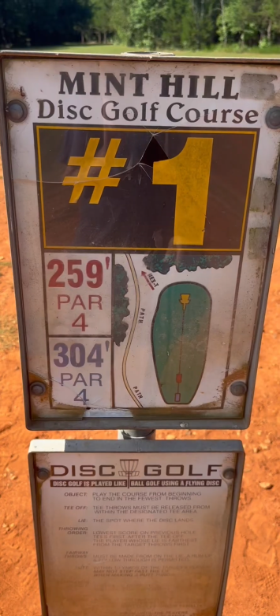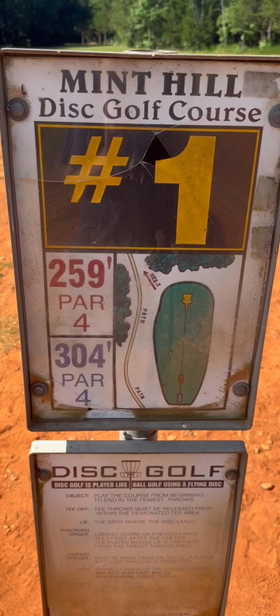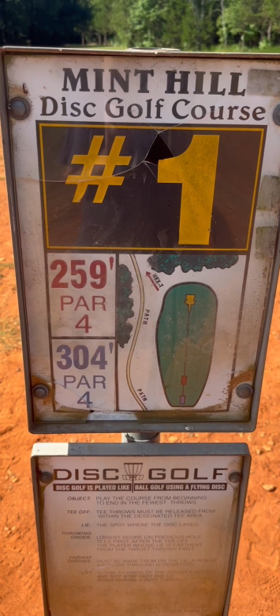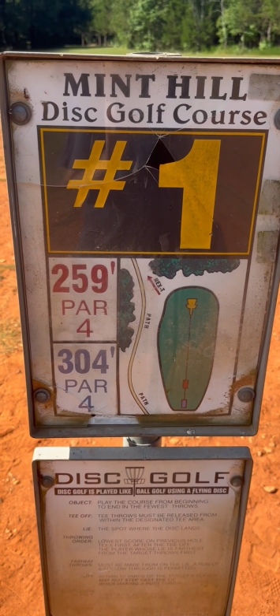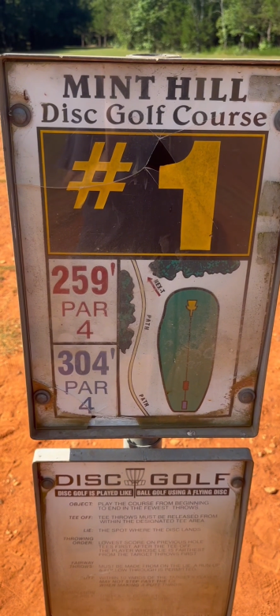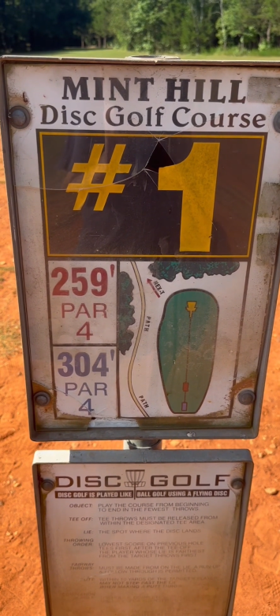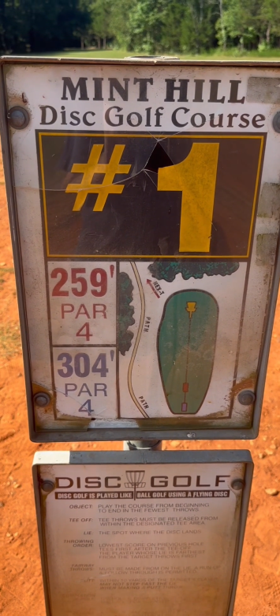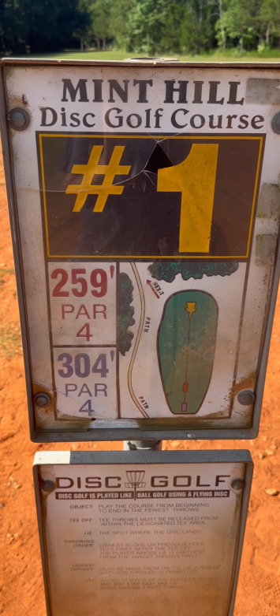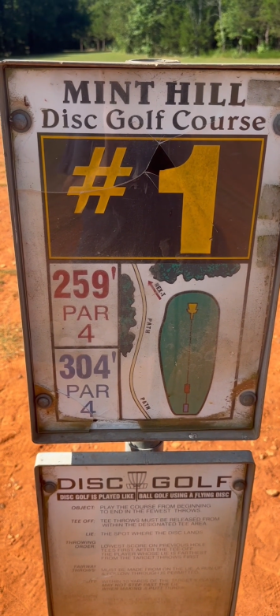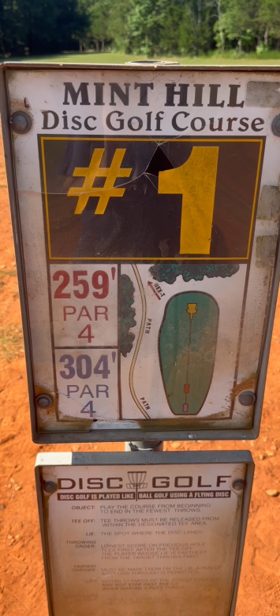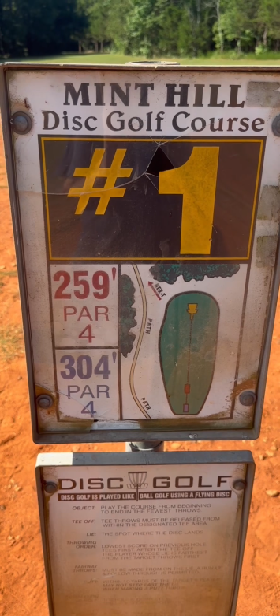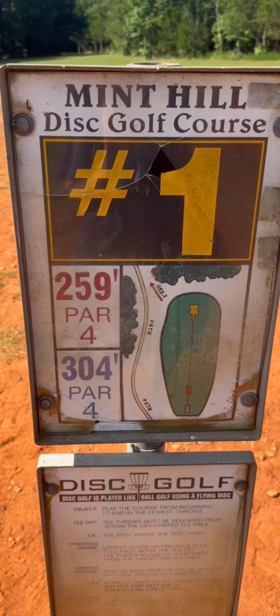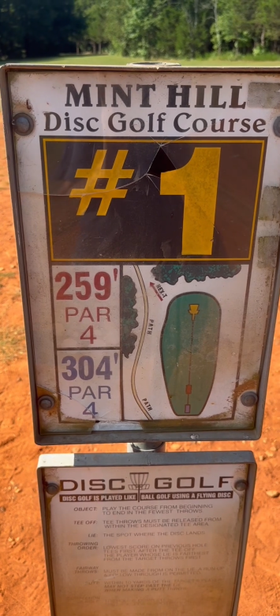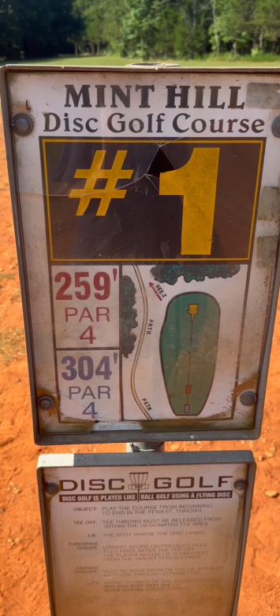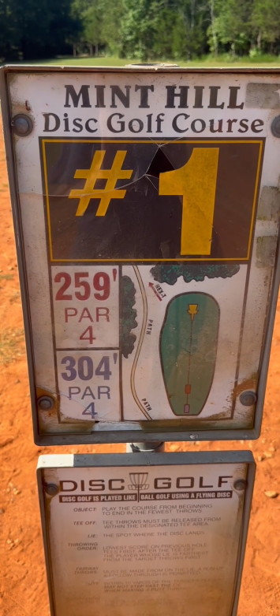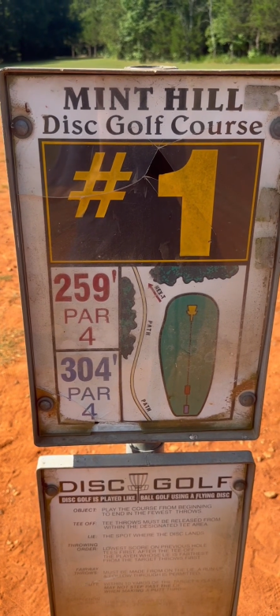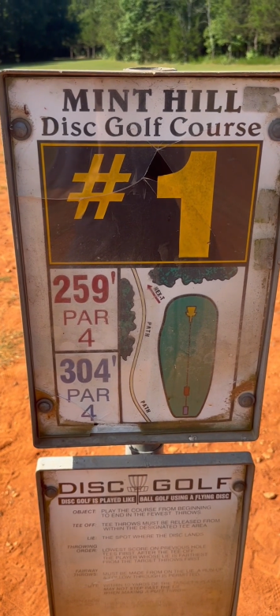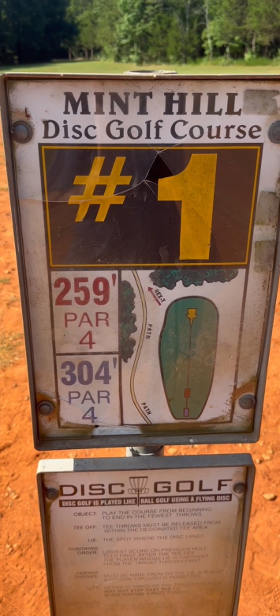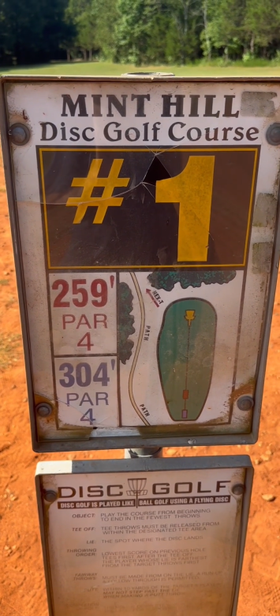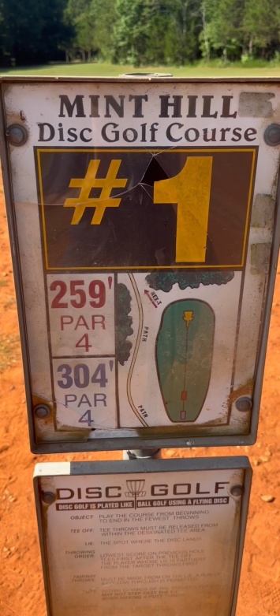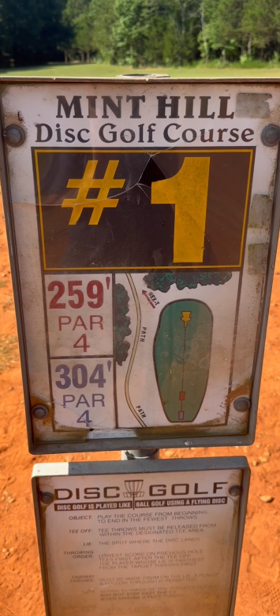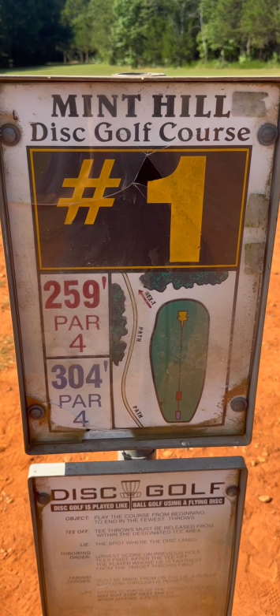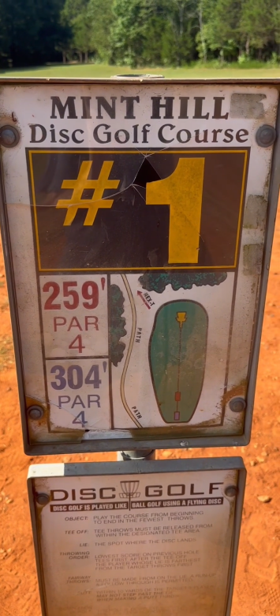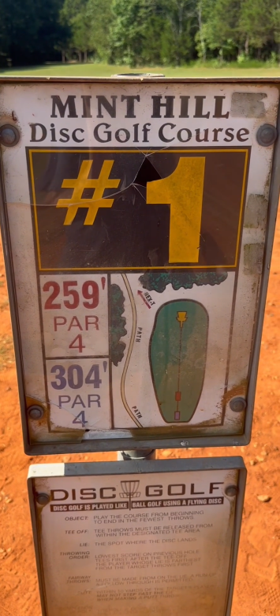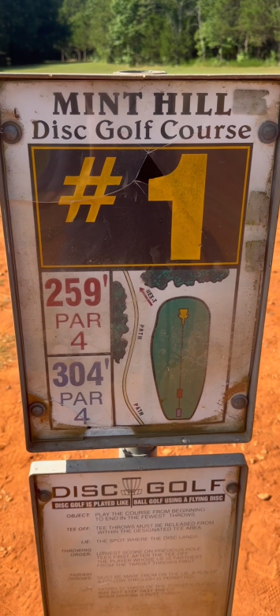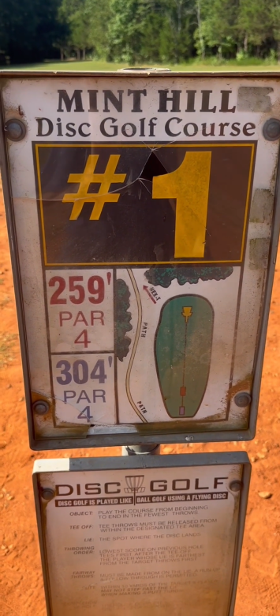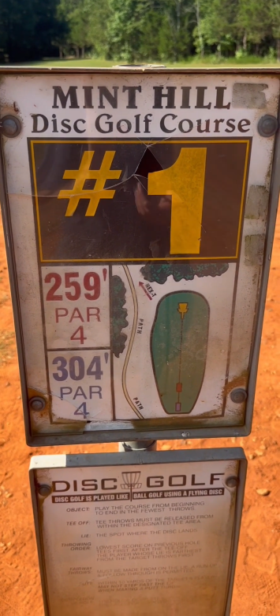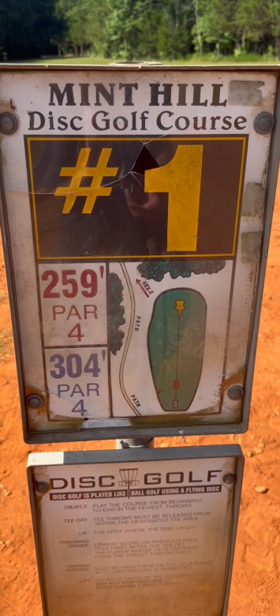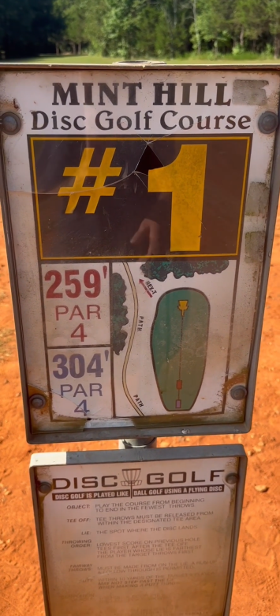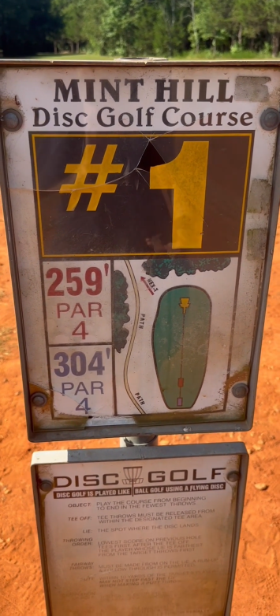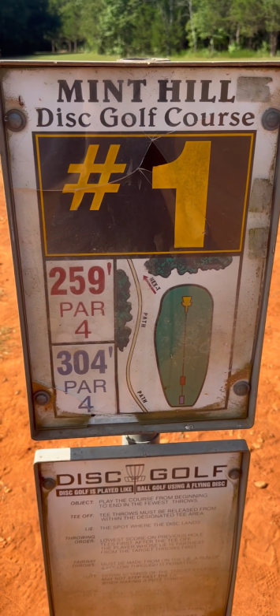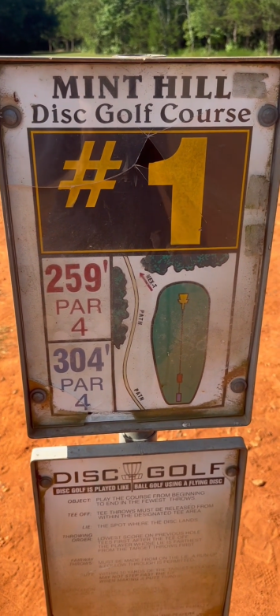Minton Hill disc golf course, hole number one. It's a 304 foot par 3. The map says 4, but UDIS is 3.